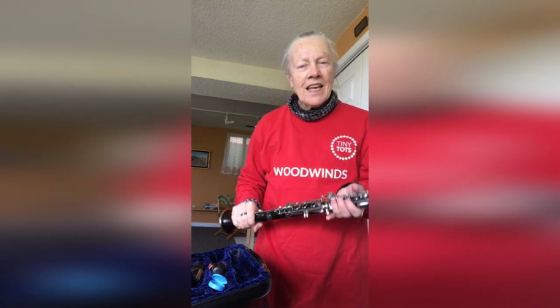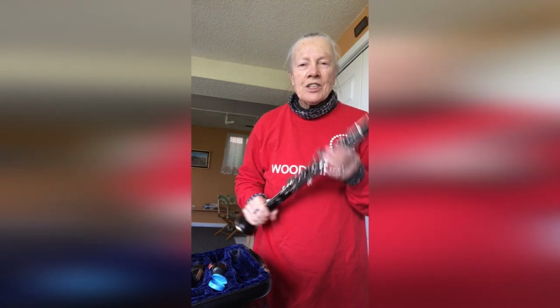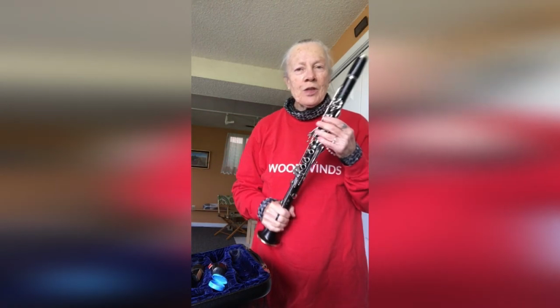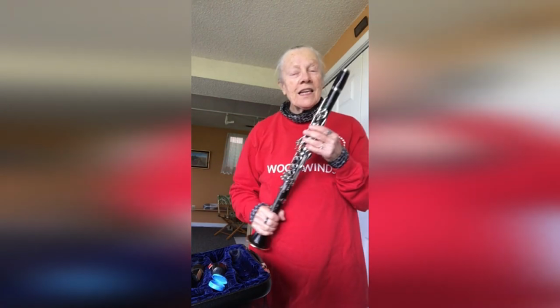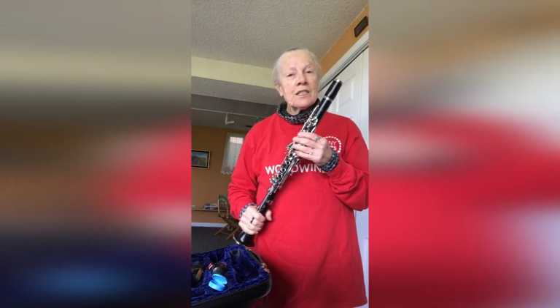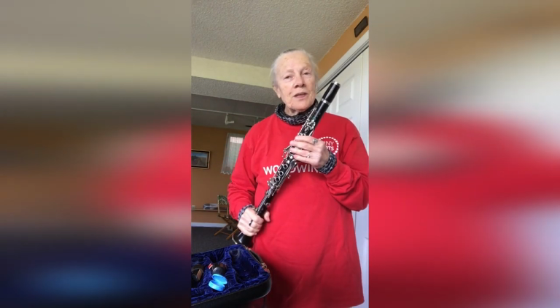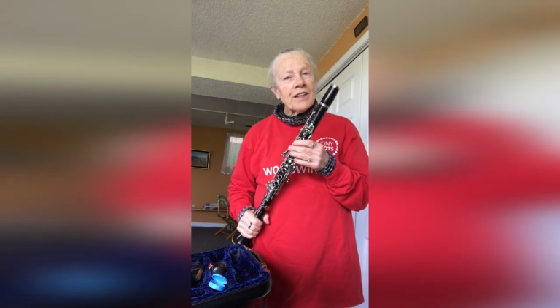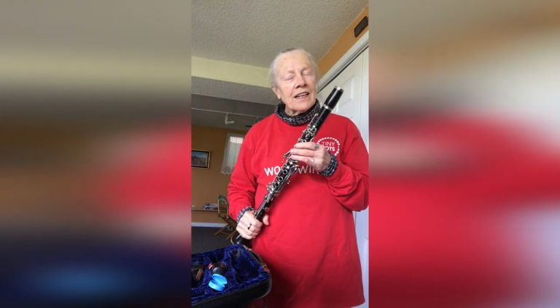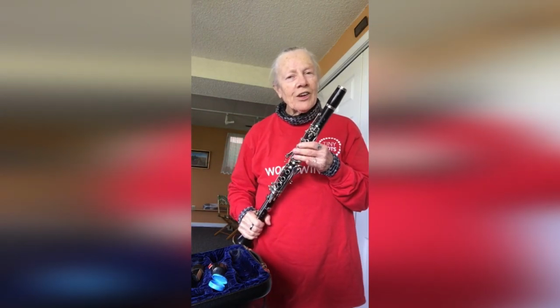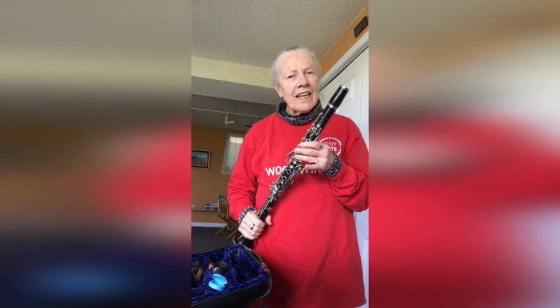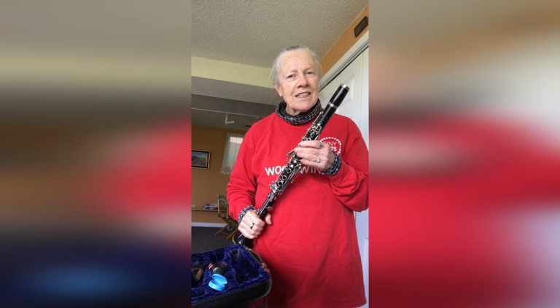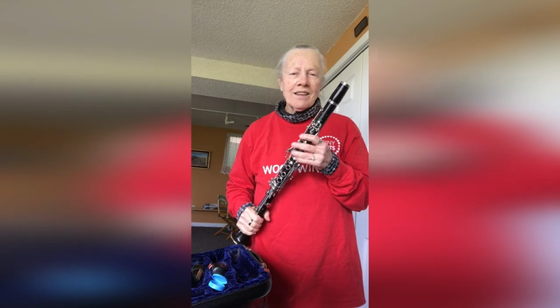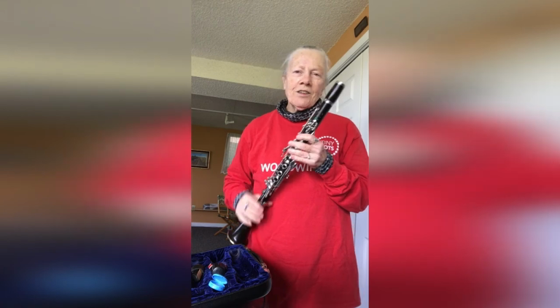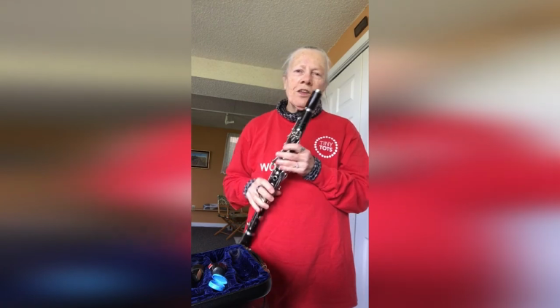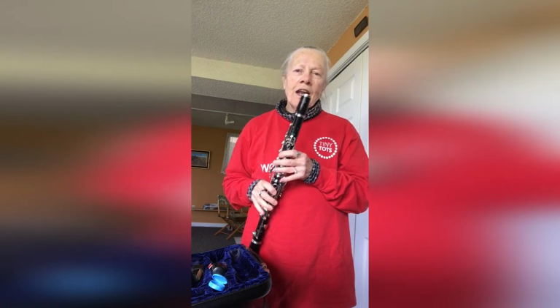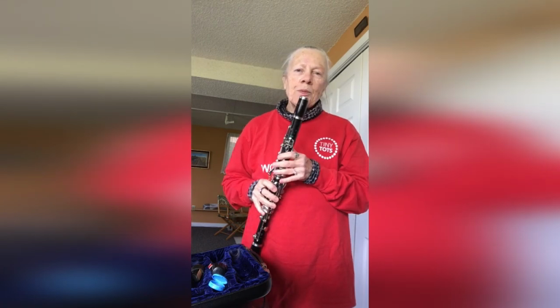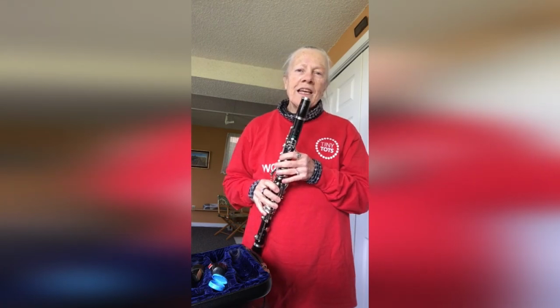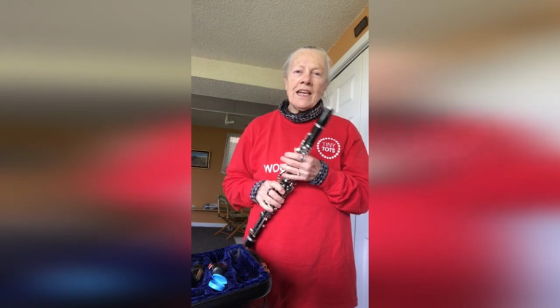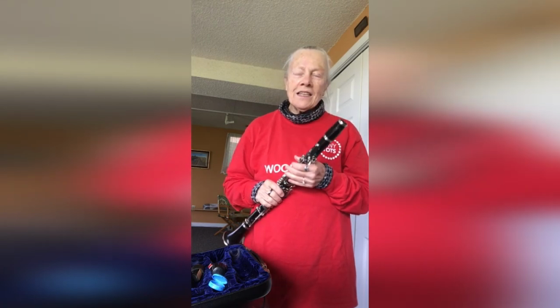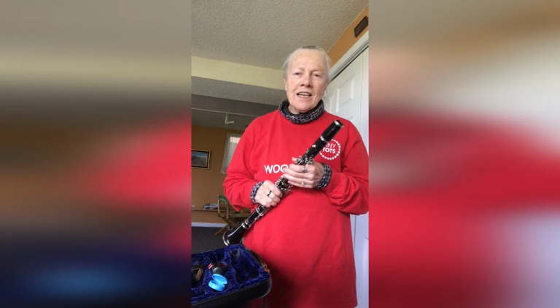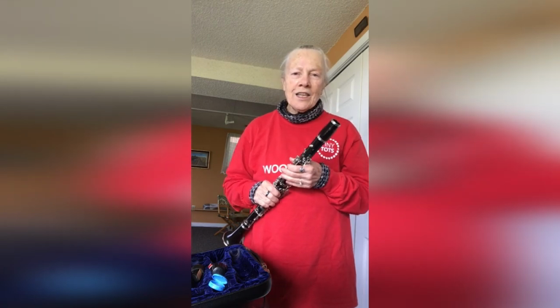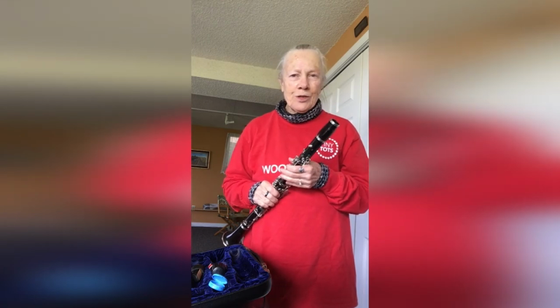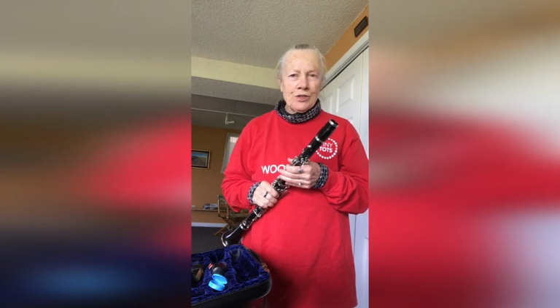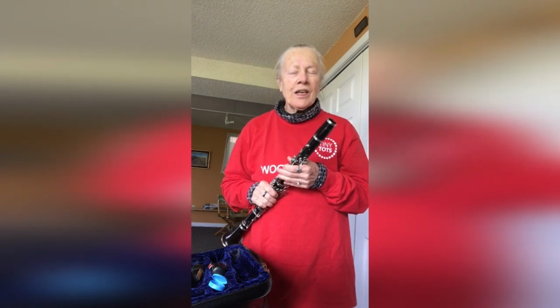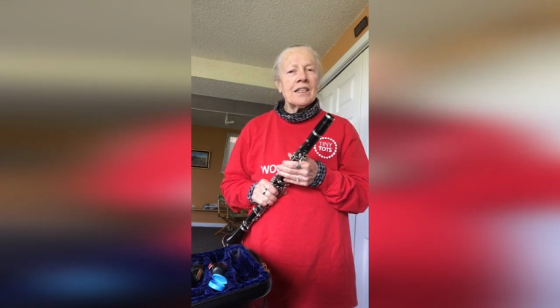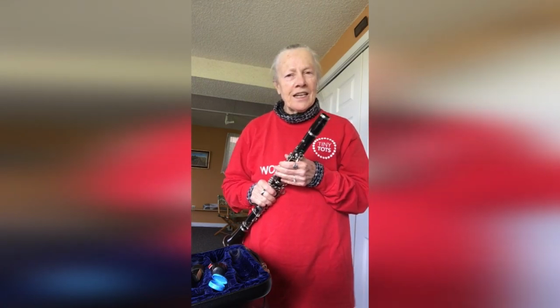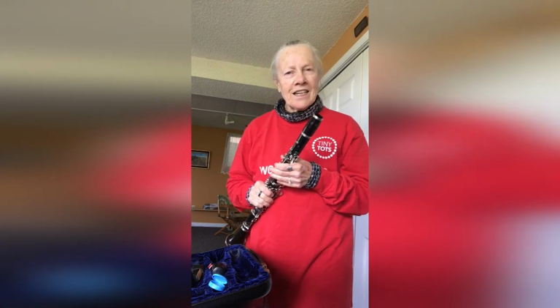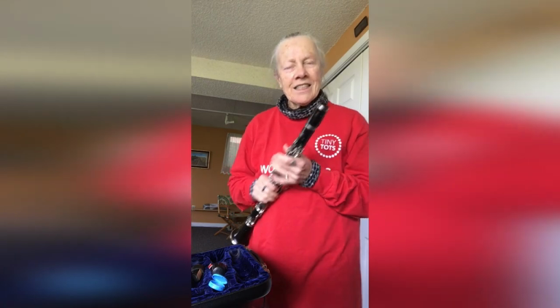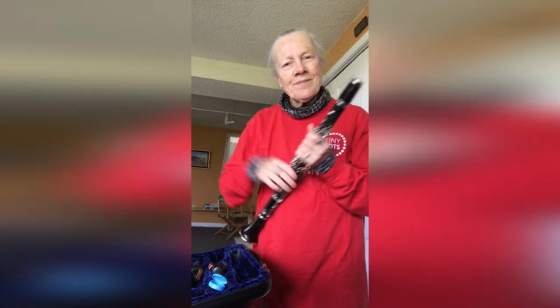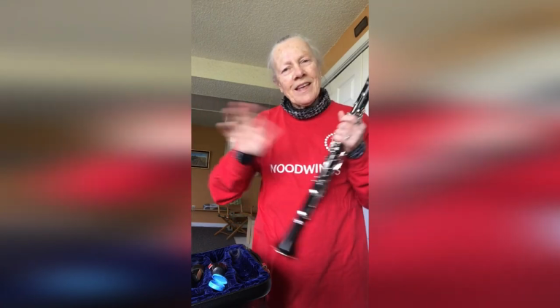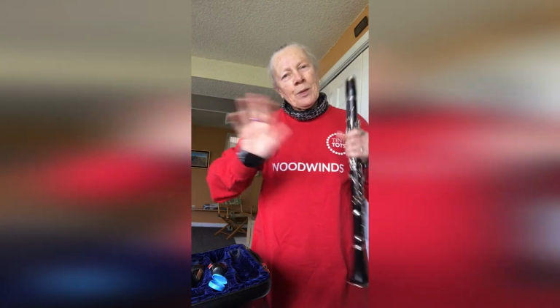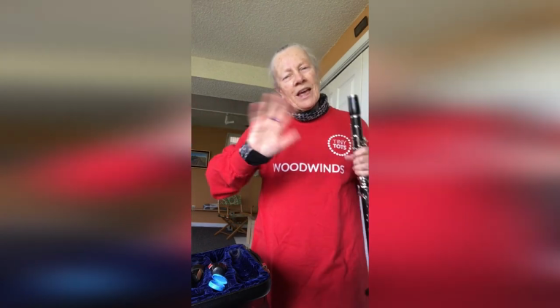So that is the B-flat clarinet that I play in Inside the Orchestra and Tiny Tots. Bye!